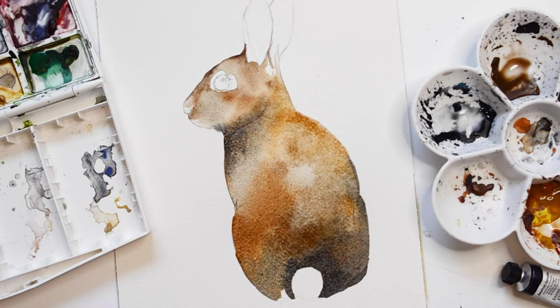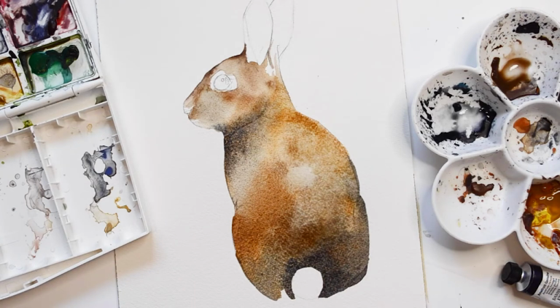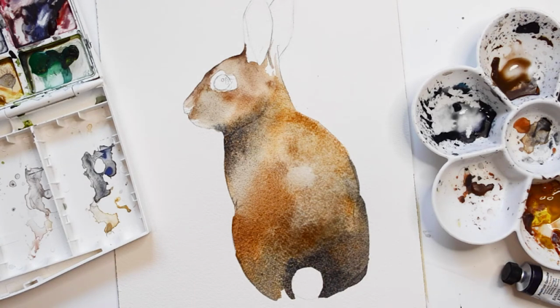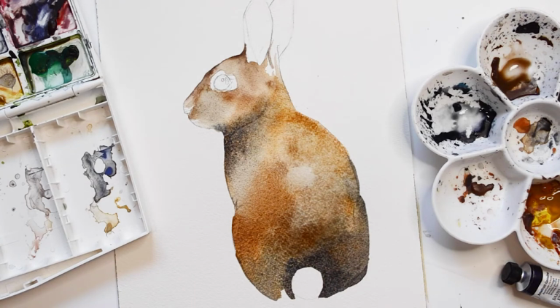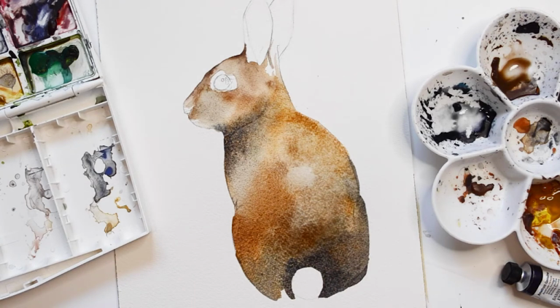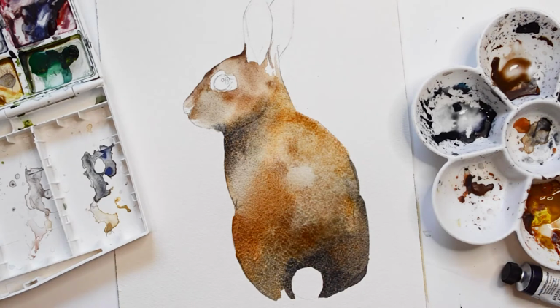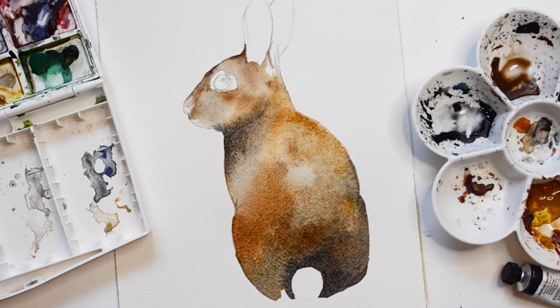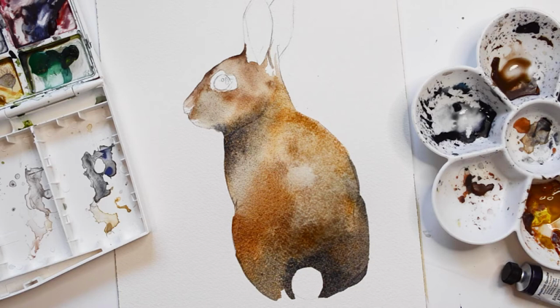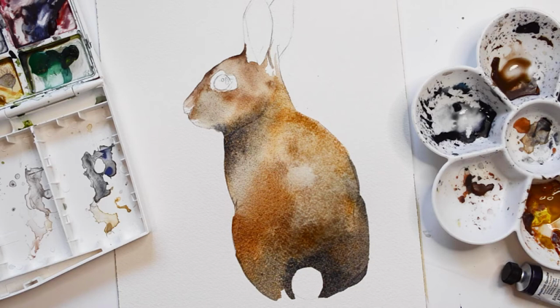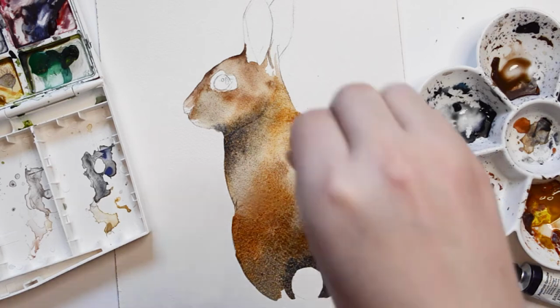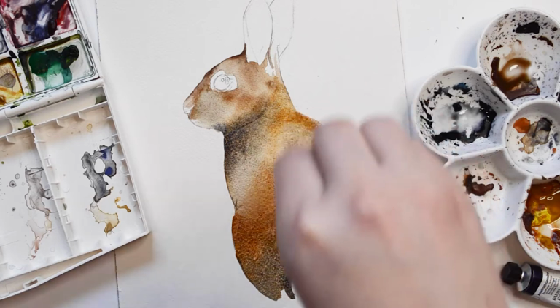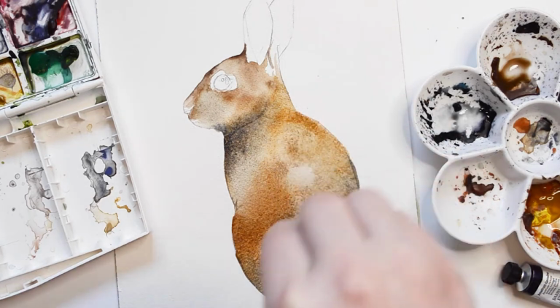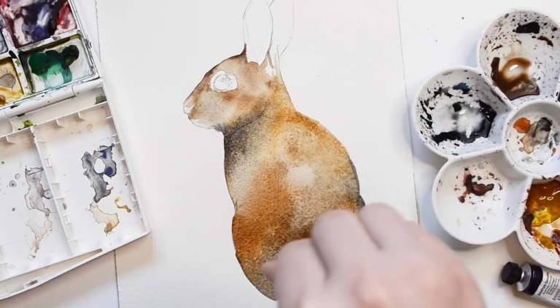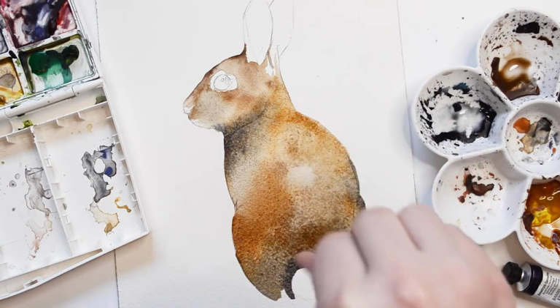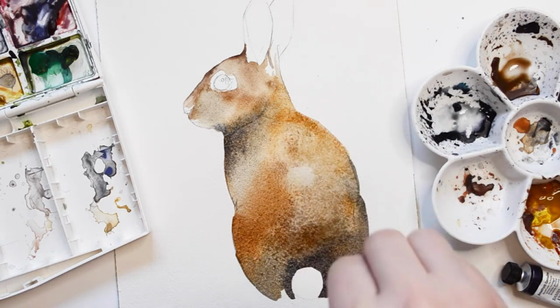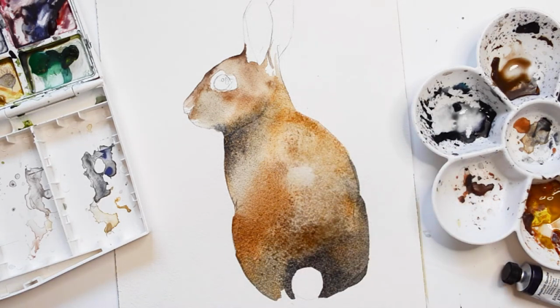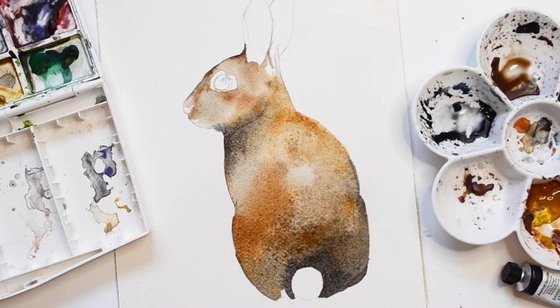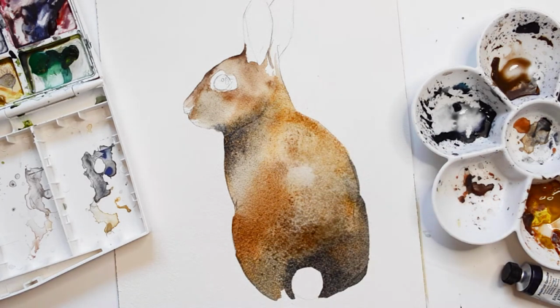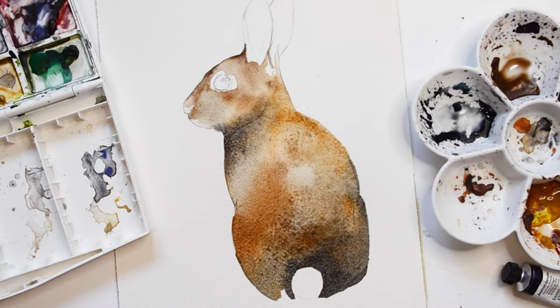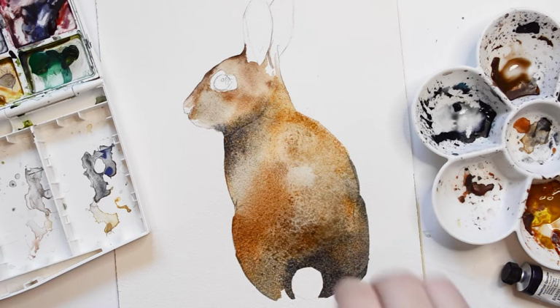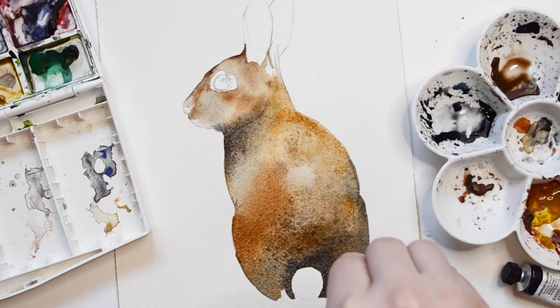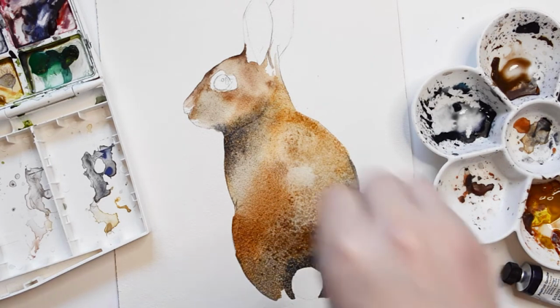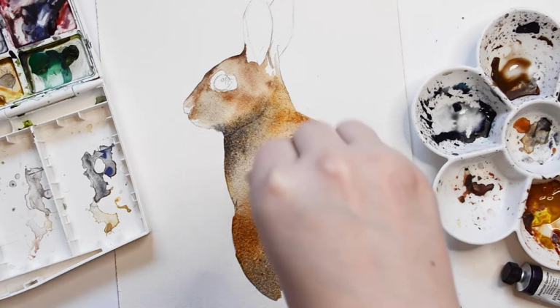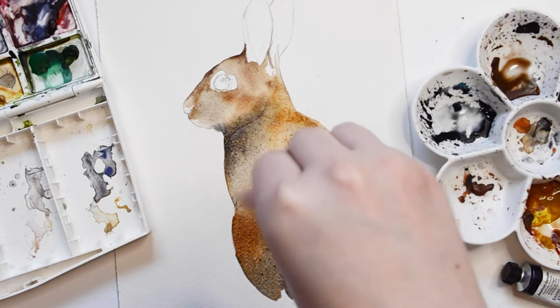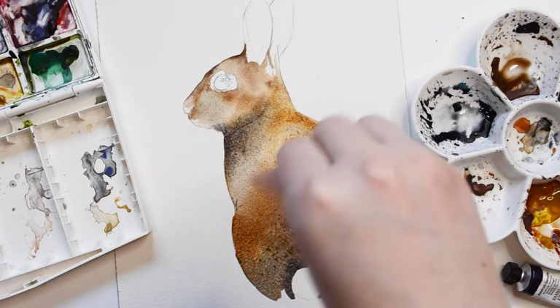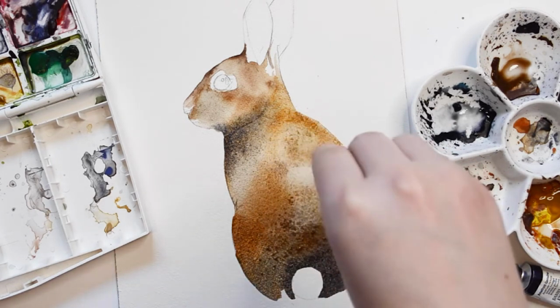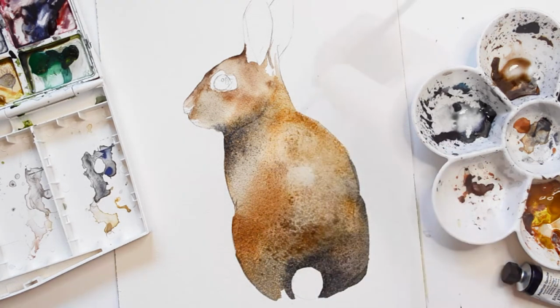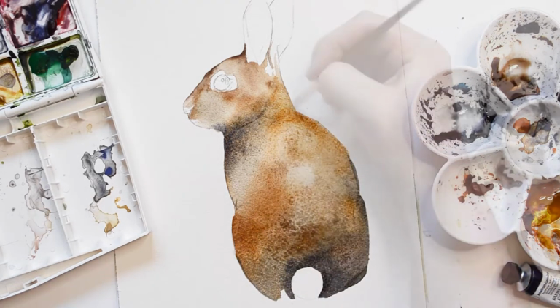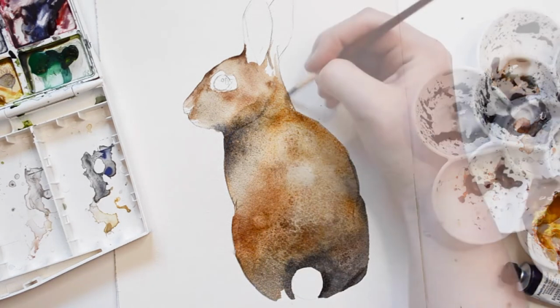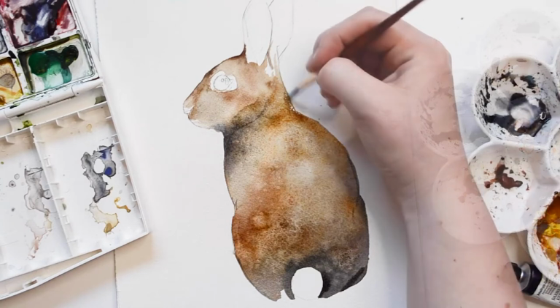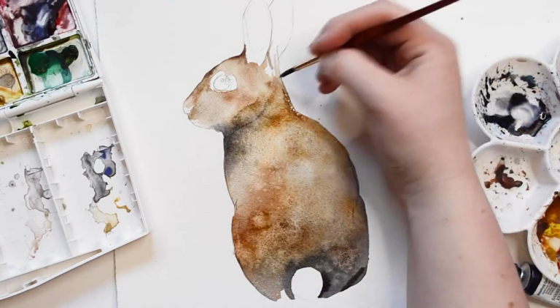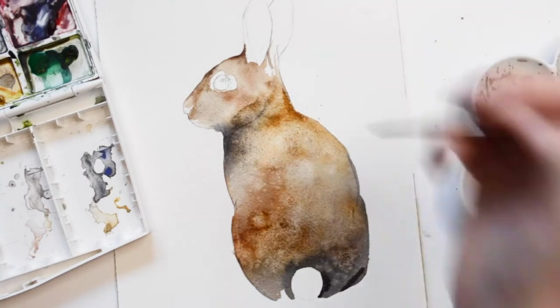While the paint is still damp, I'm going to sprinkle some salt to create some texture. The wash might look a little odd right now, but once it dries it will look really beautiful.